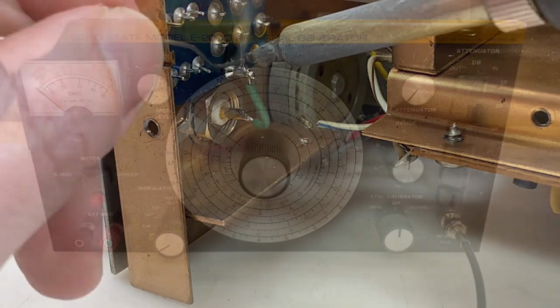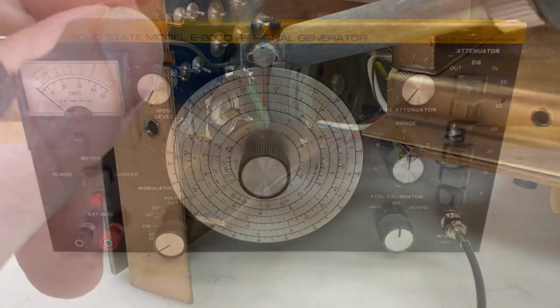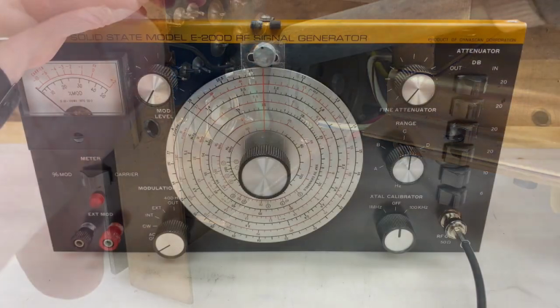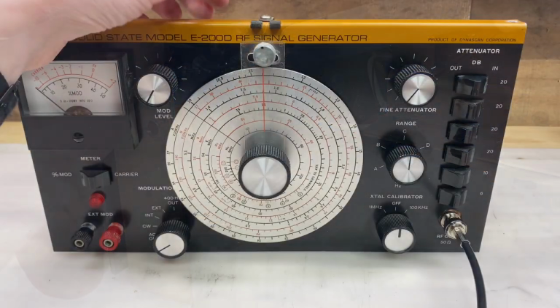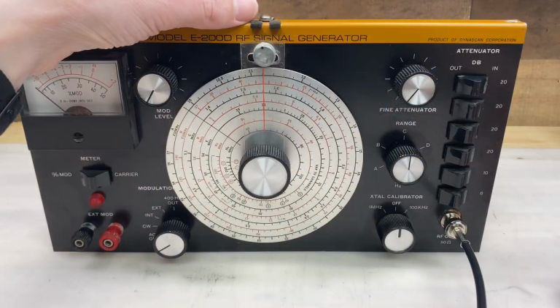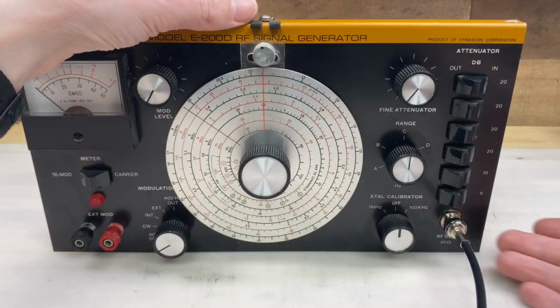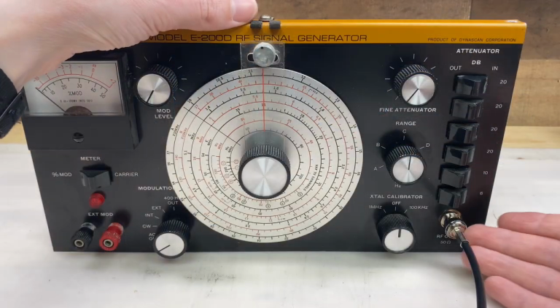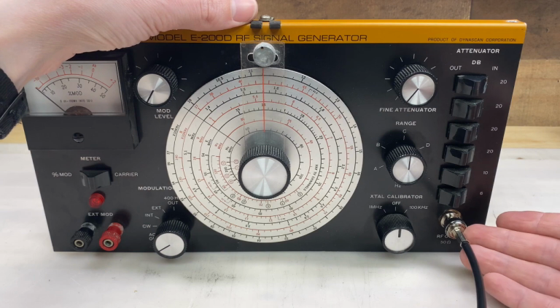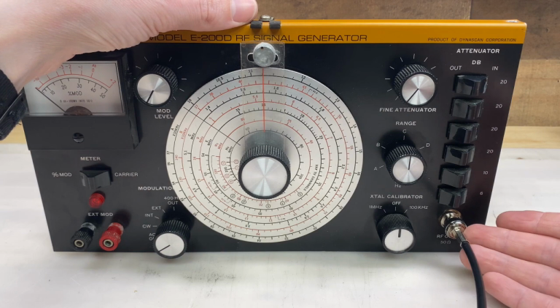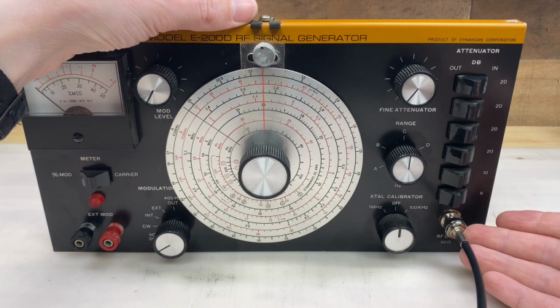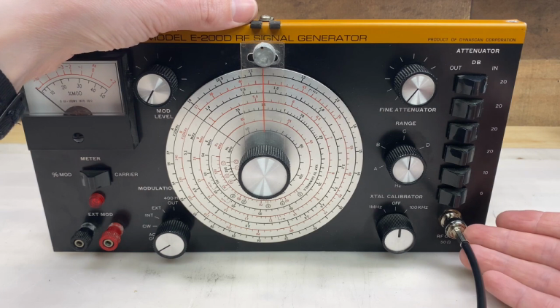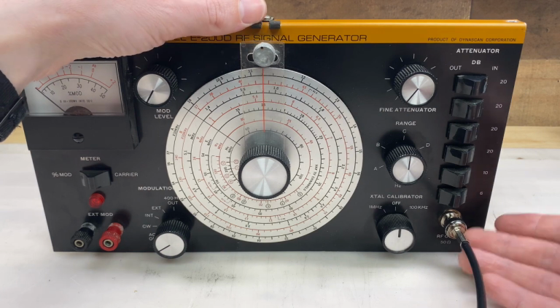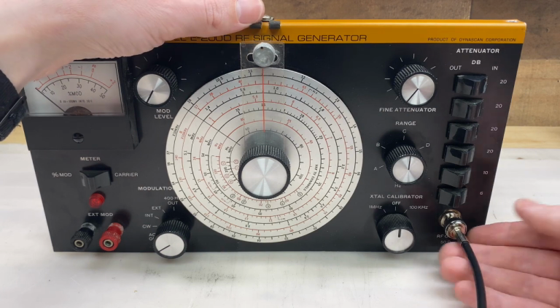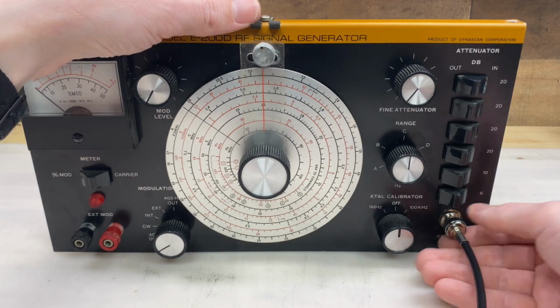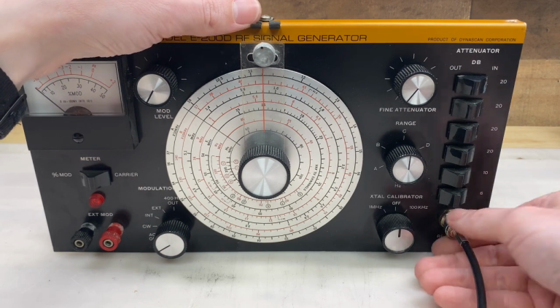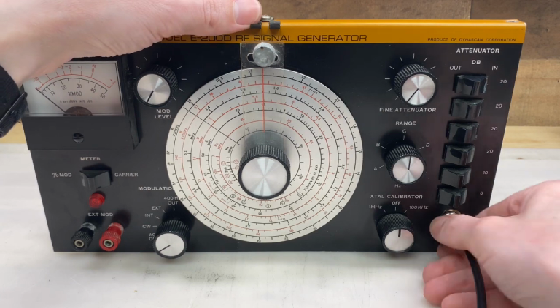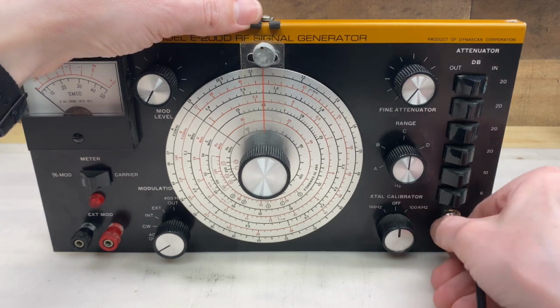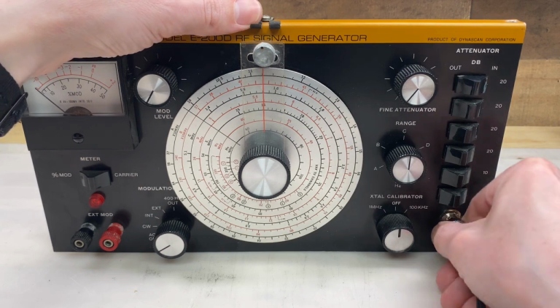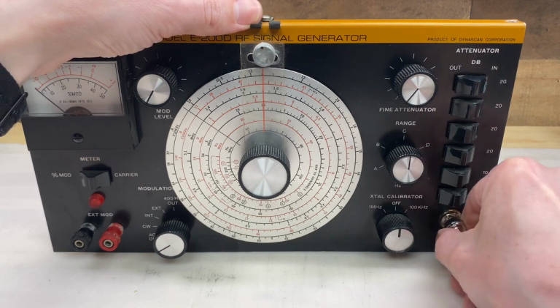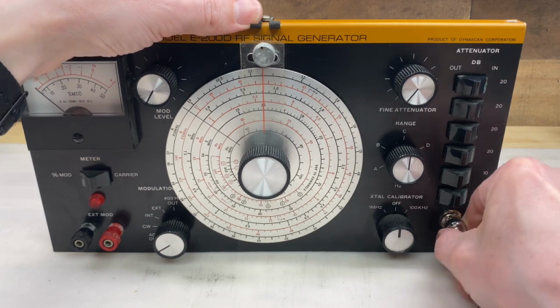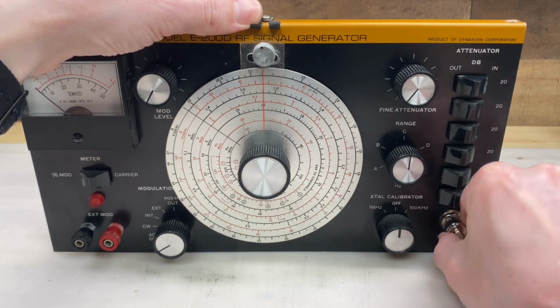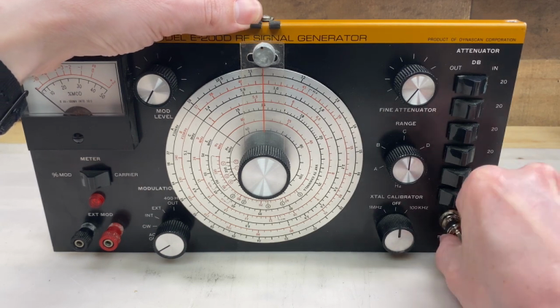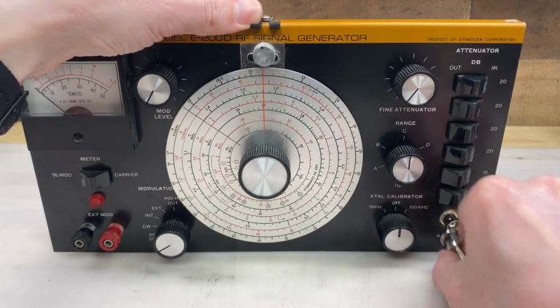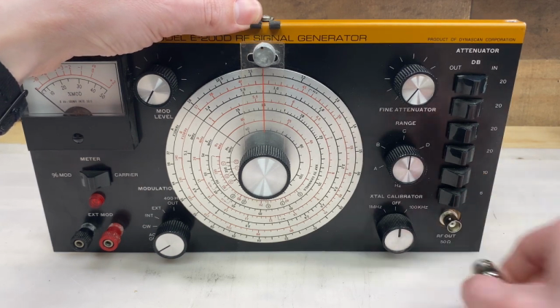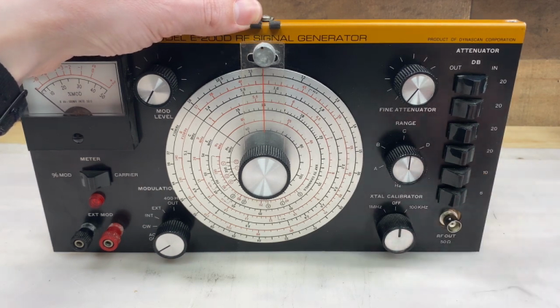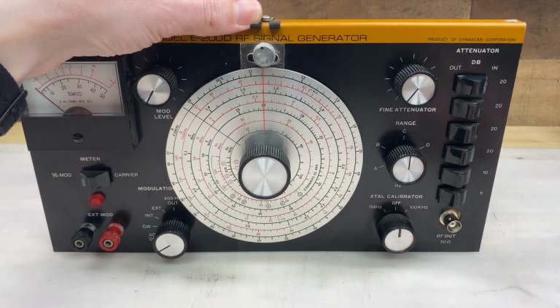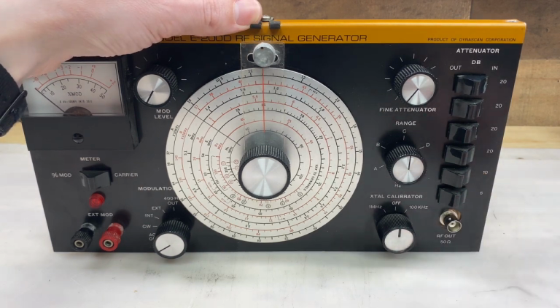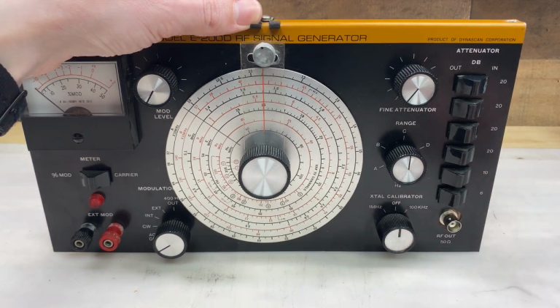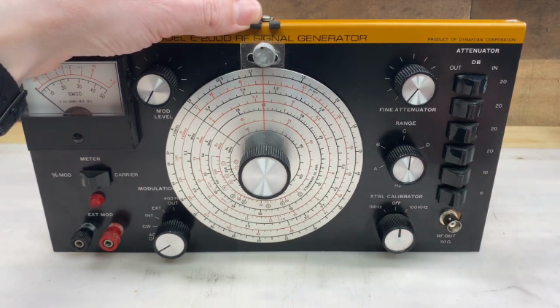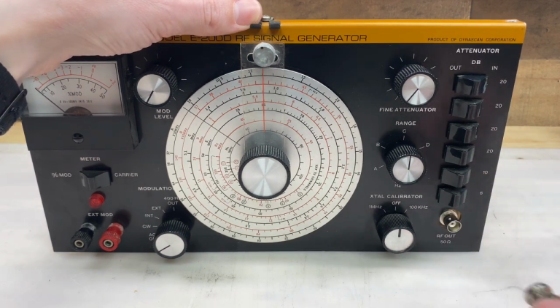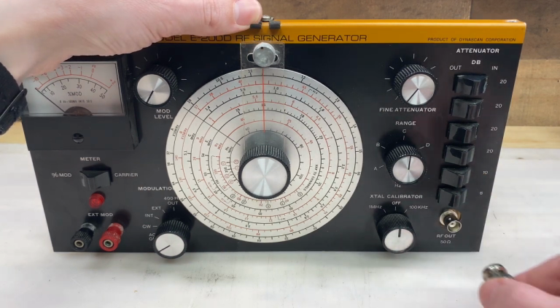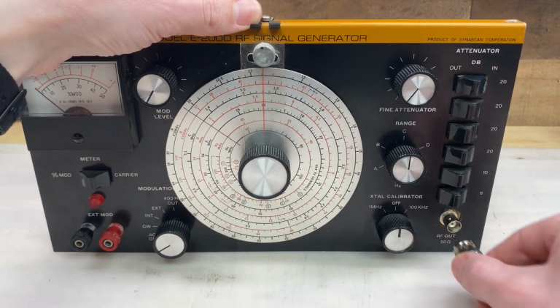The new BNC connector is attached. No problems.